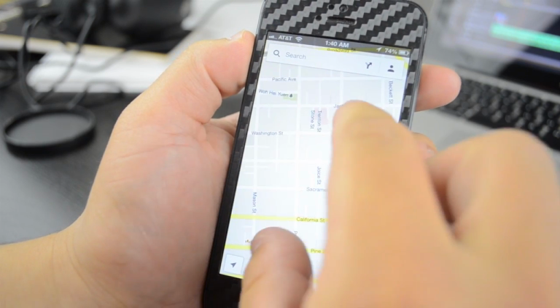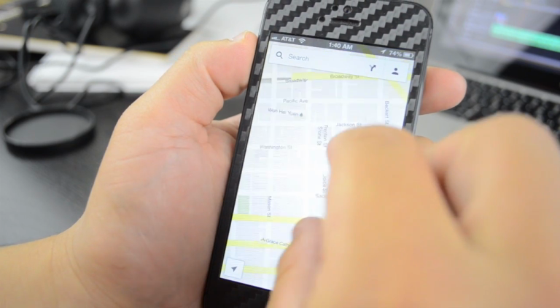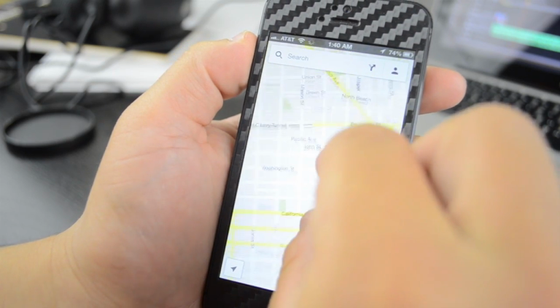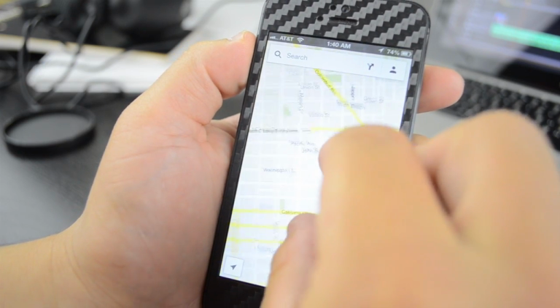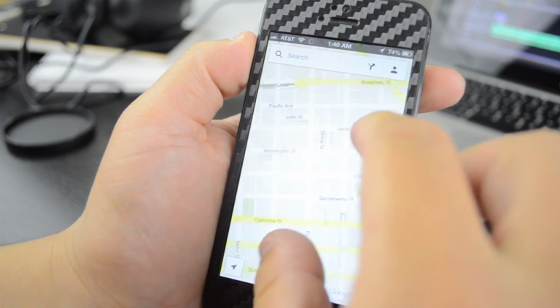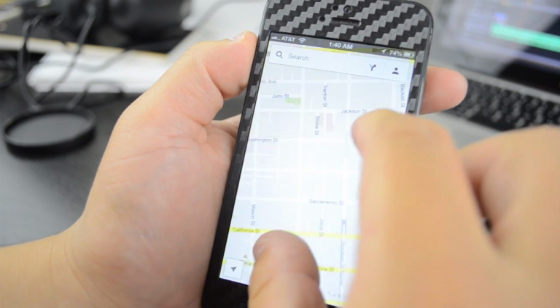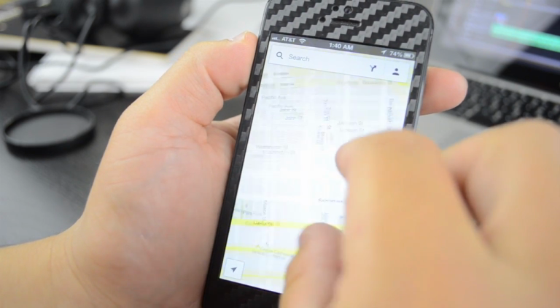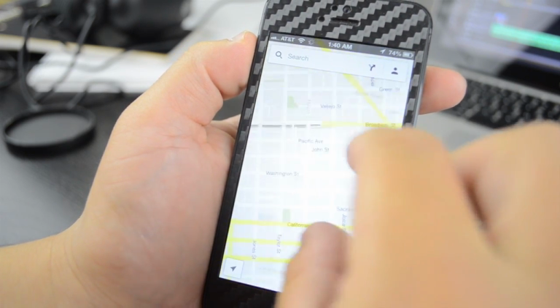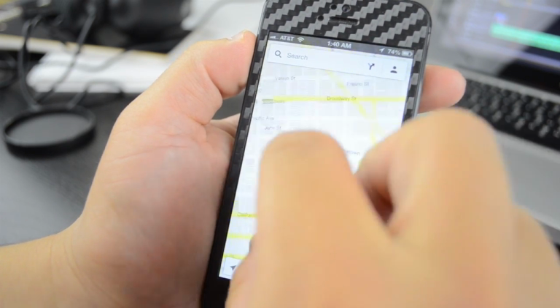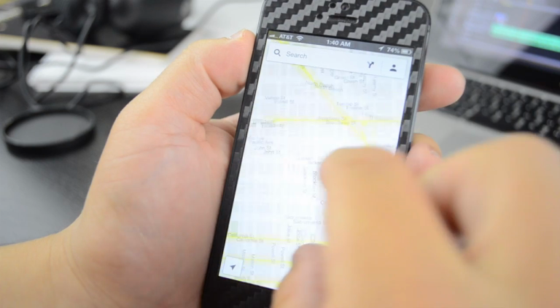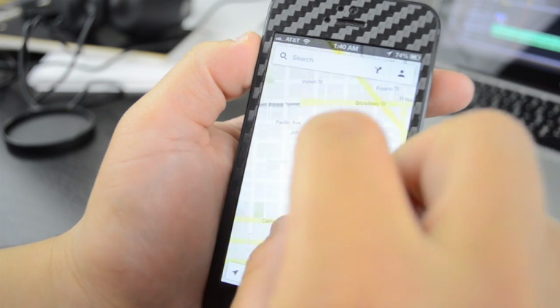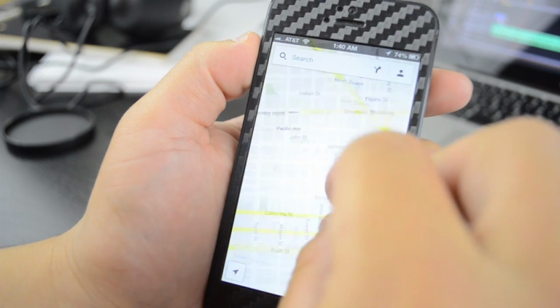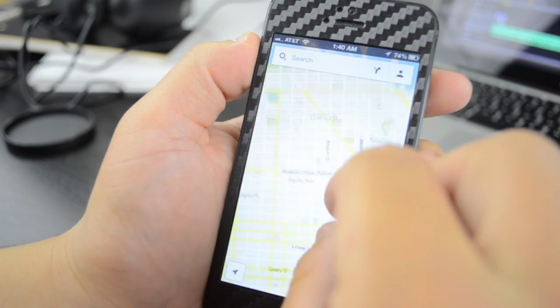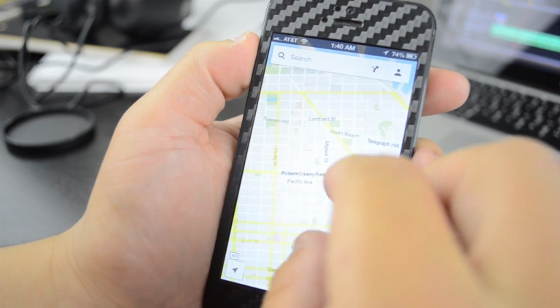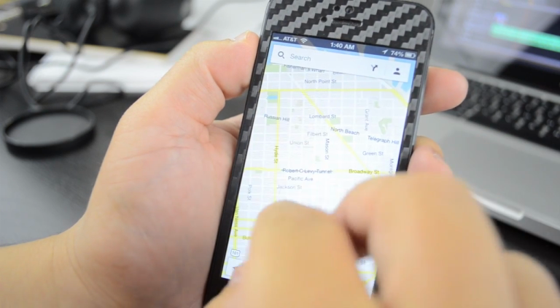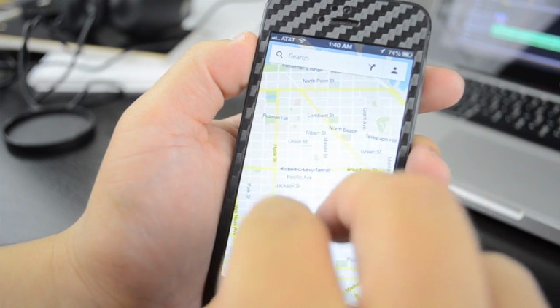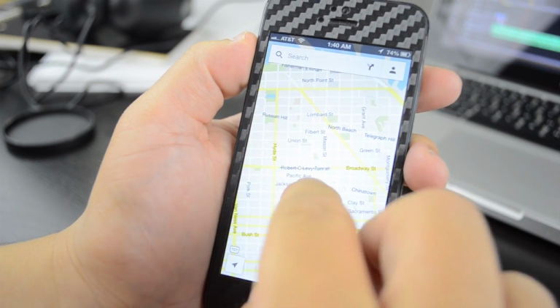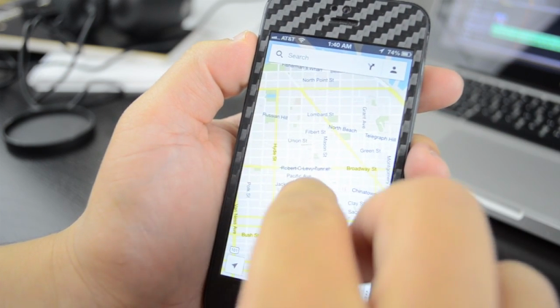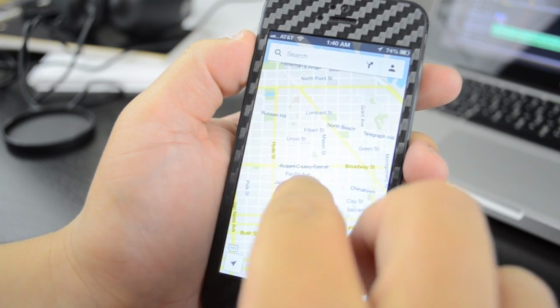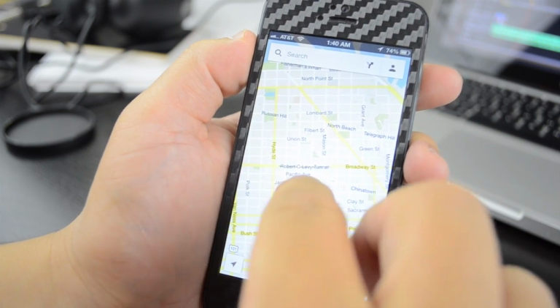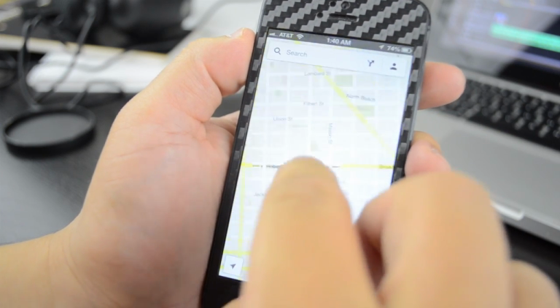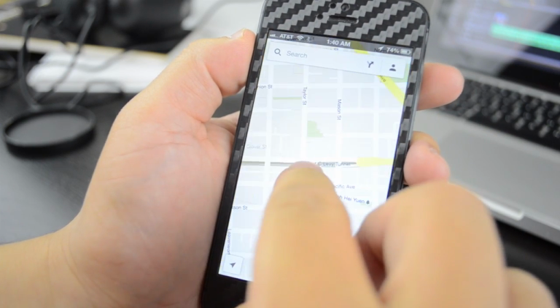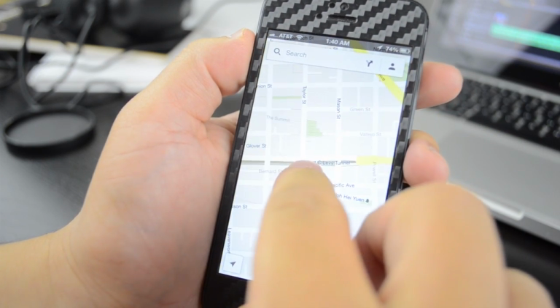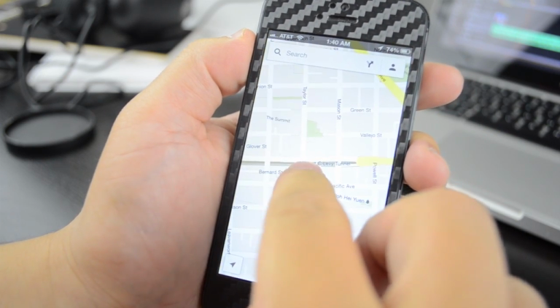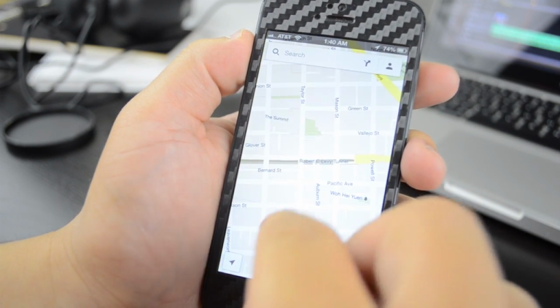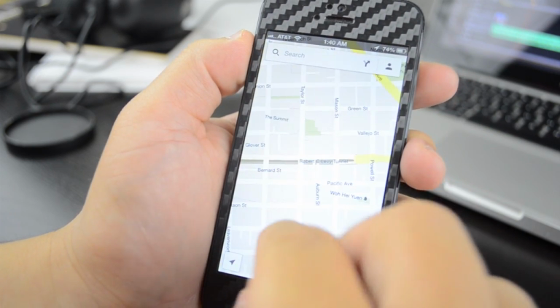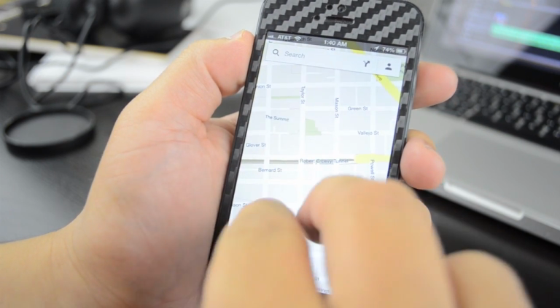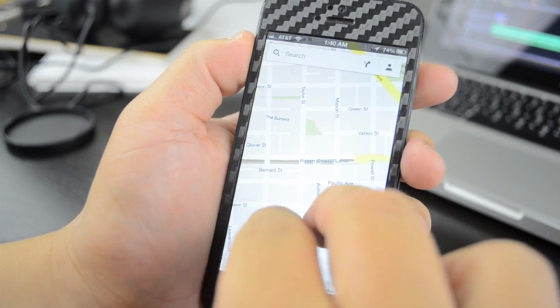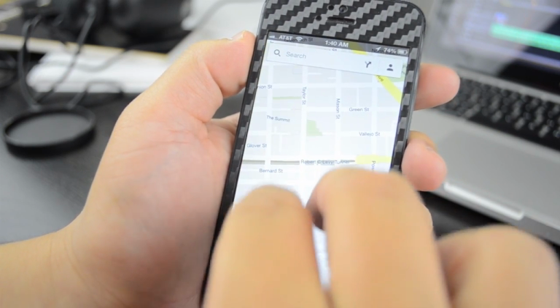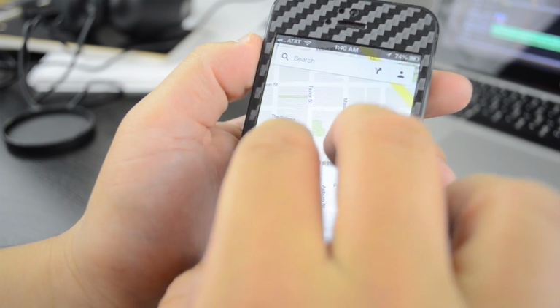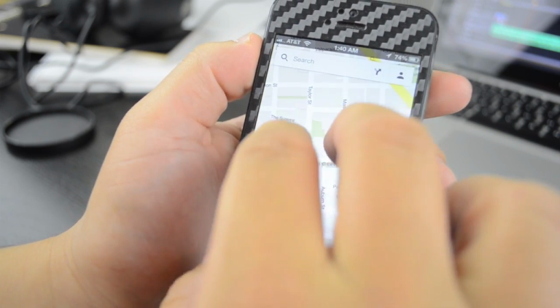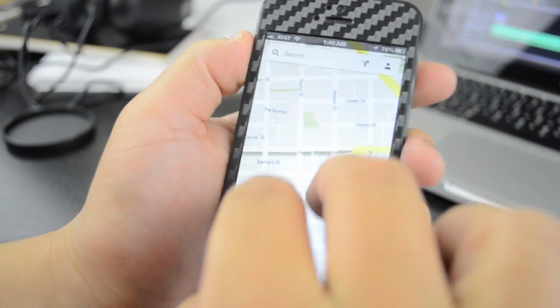Included are some really useful gesture inputs. You can, of course, pinch to zoom and pan around. You can double tap and scroll to zoom in.